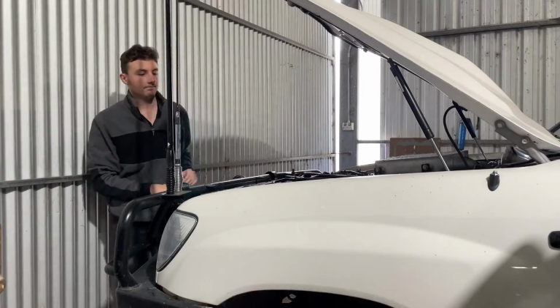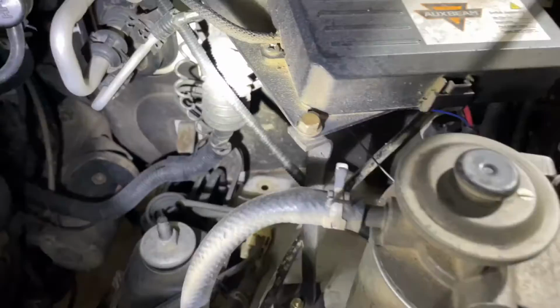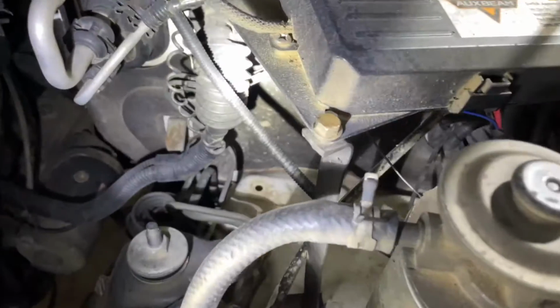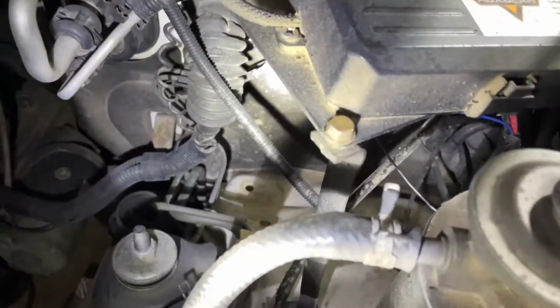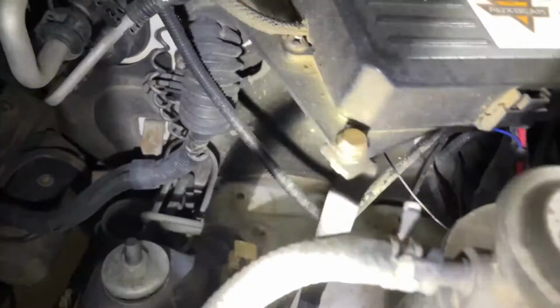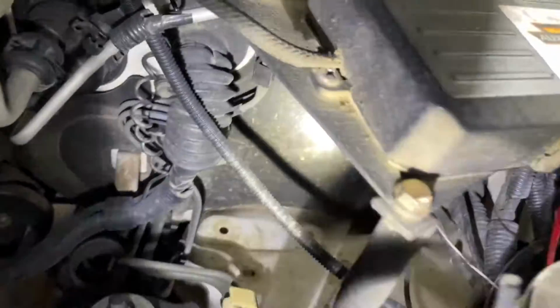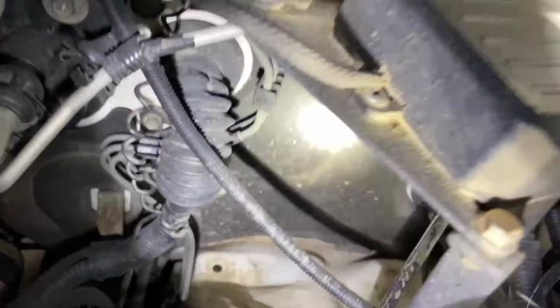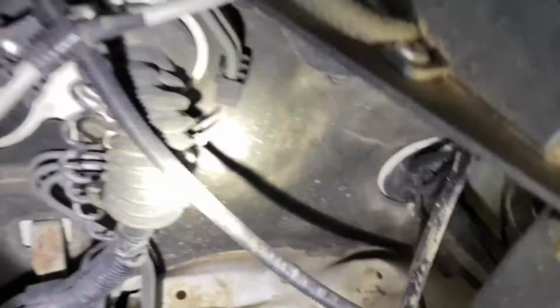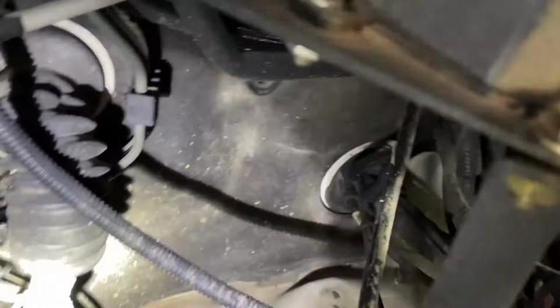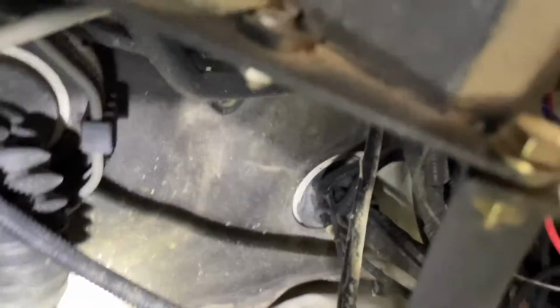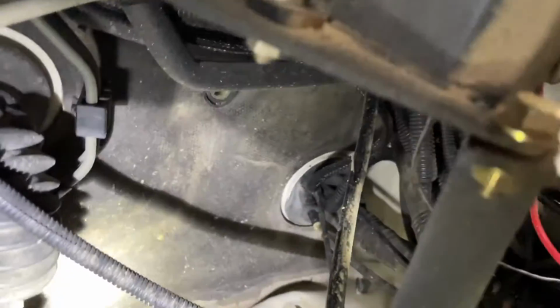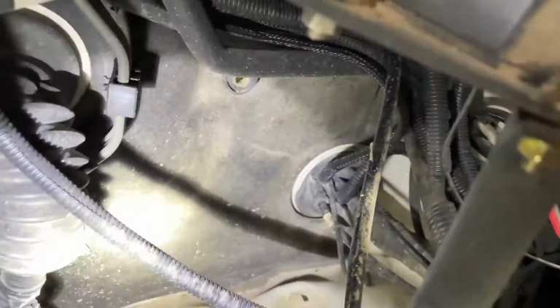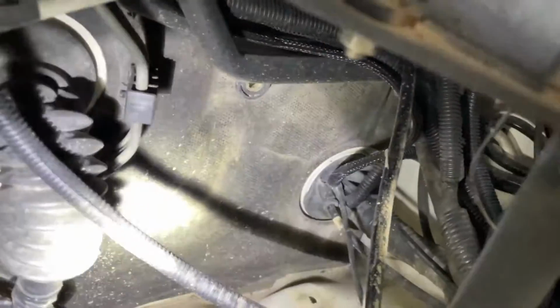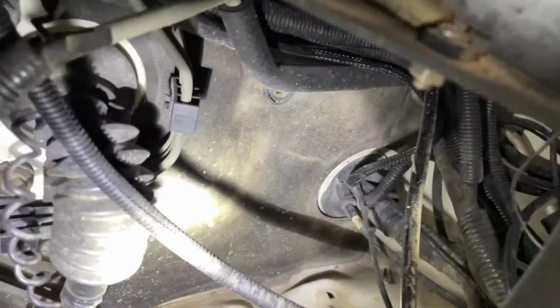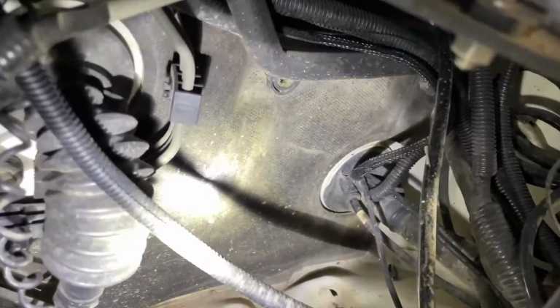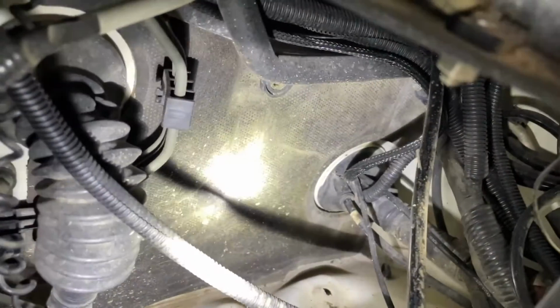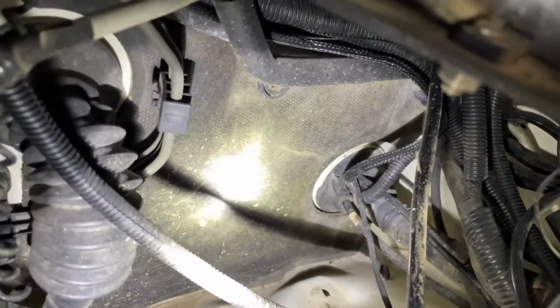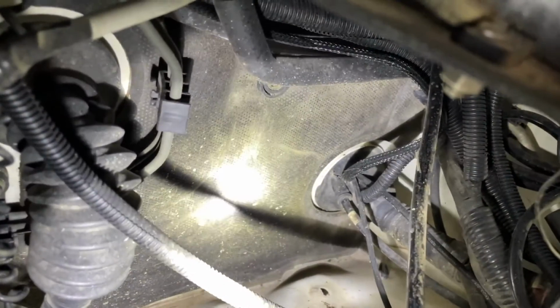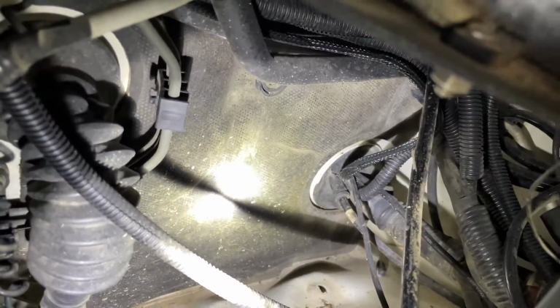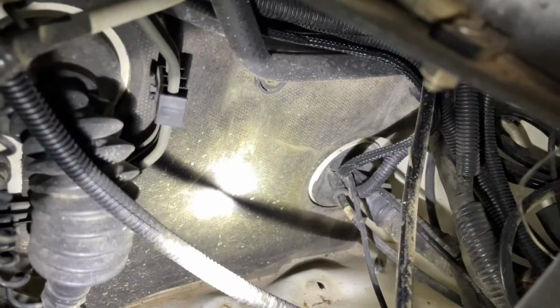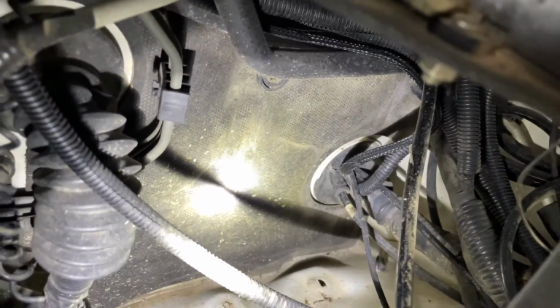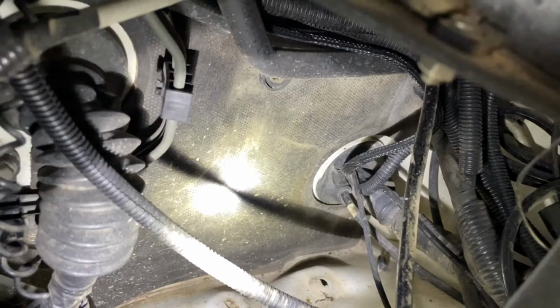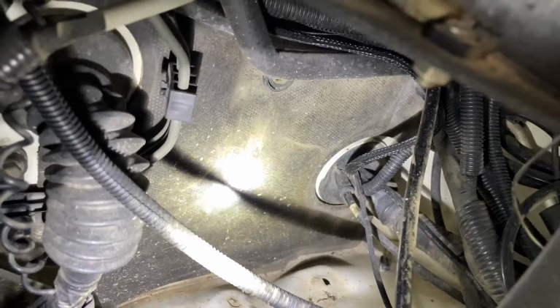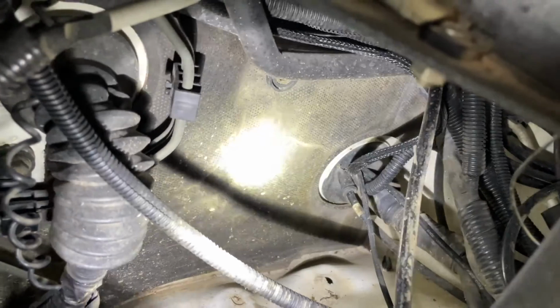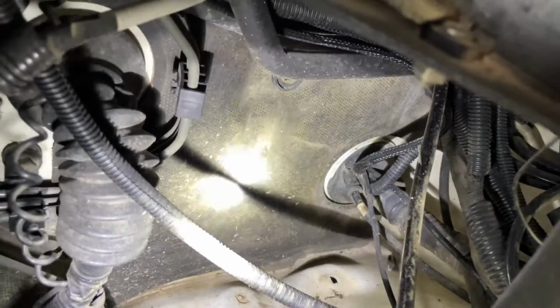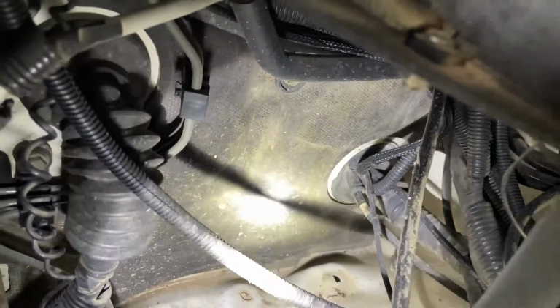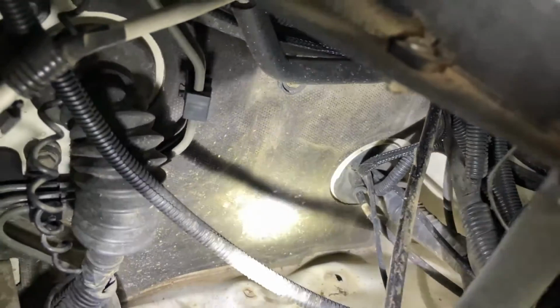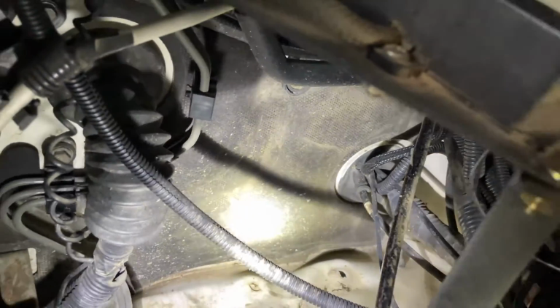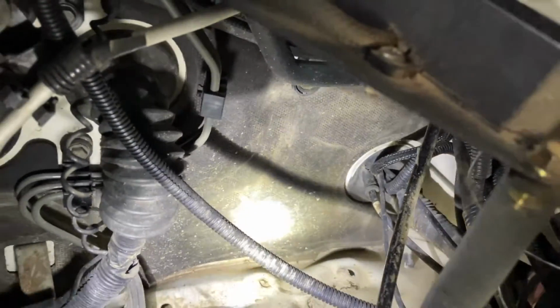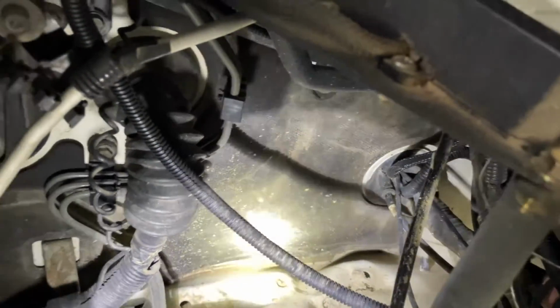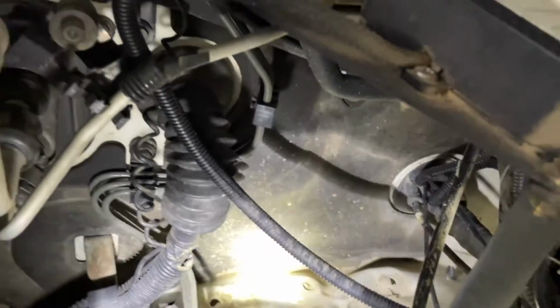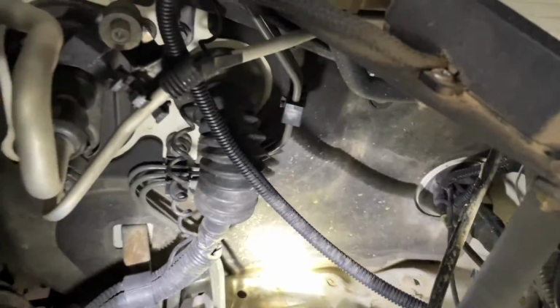This is the grommet I use for getting wires through the passenger side of the firewall, and this is what we'll be using today.